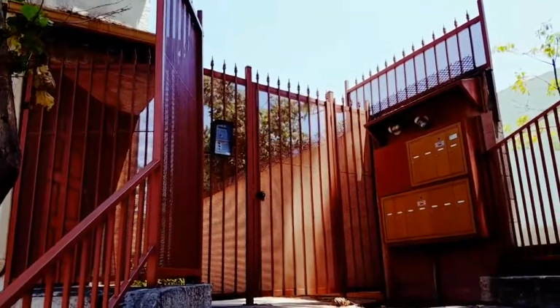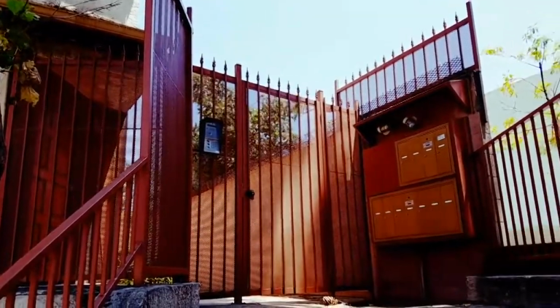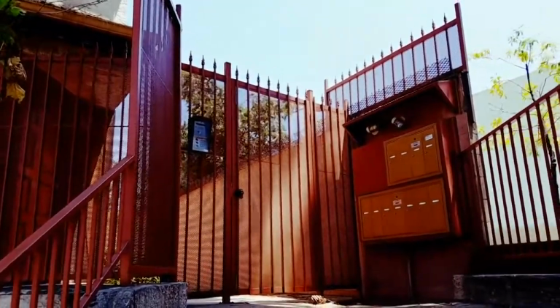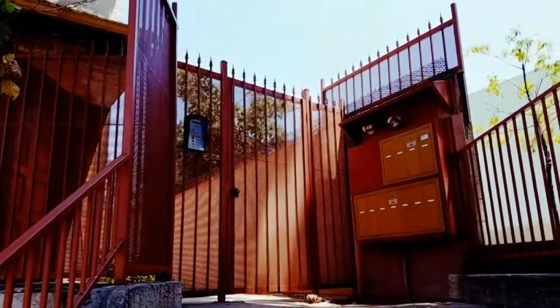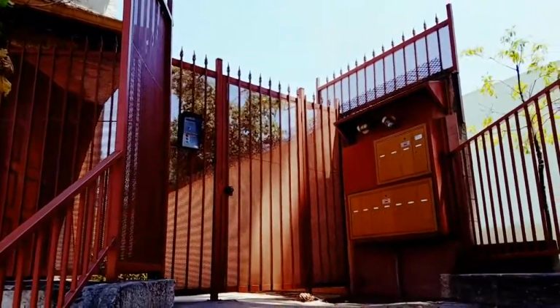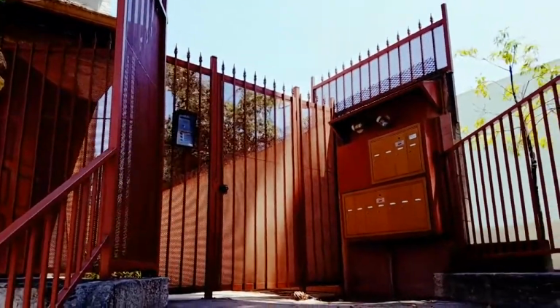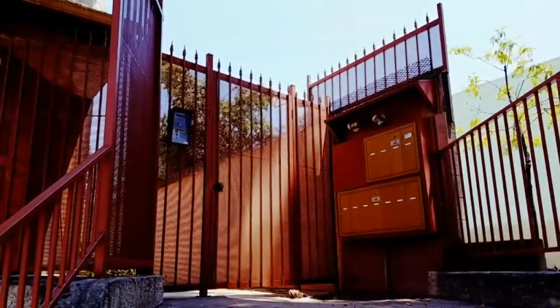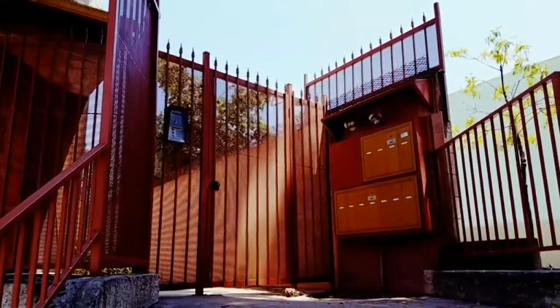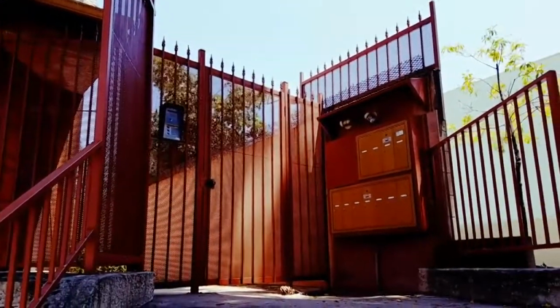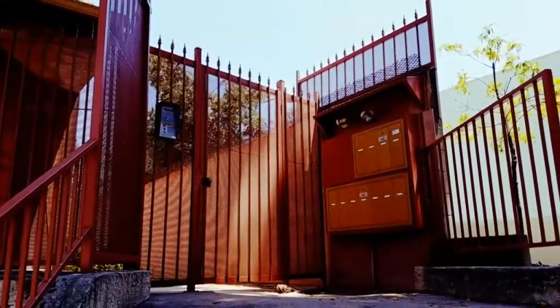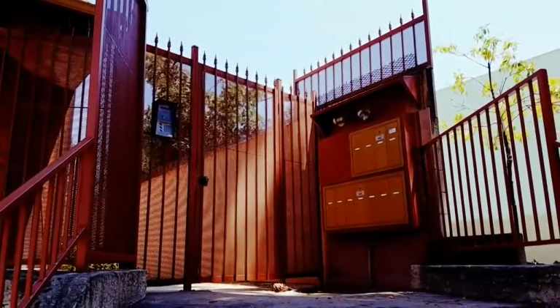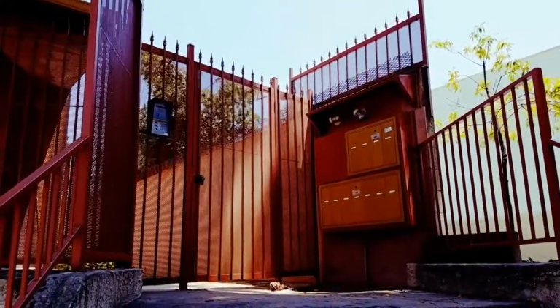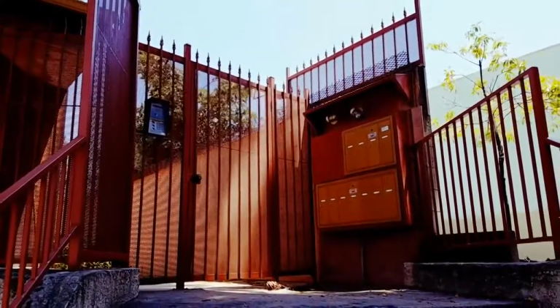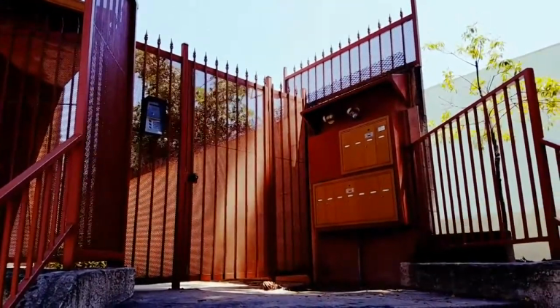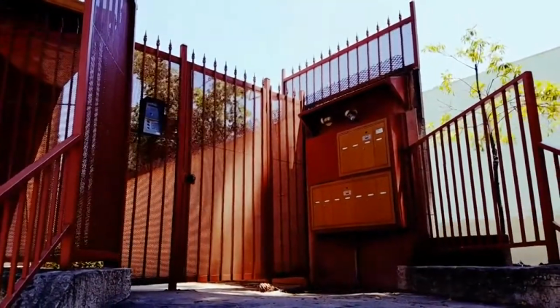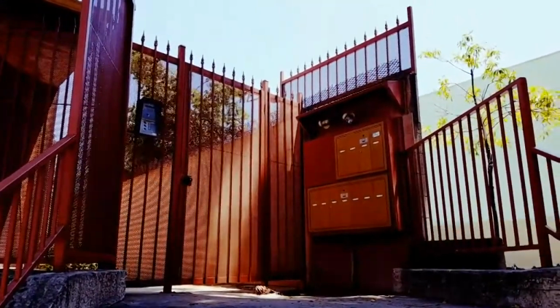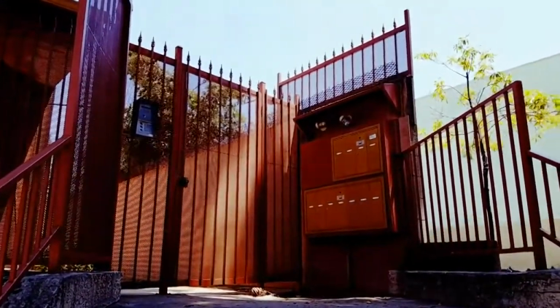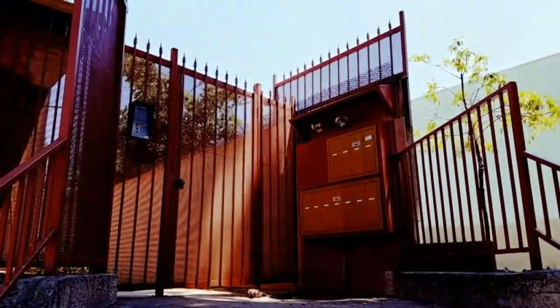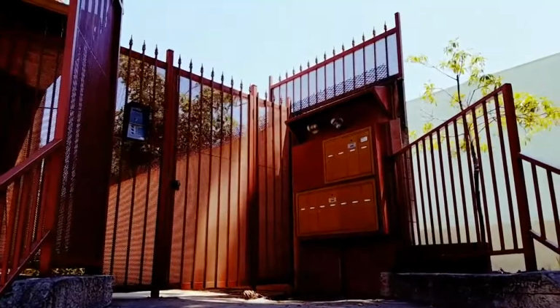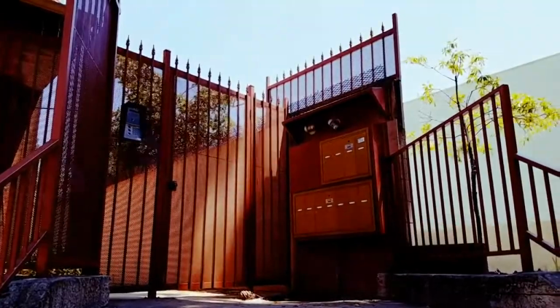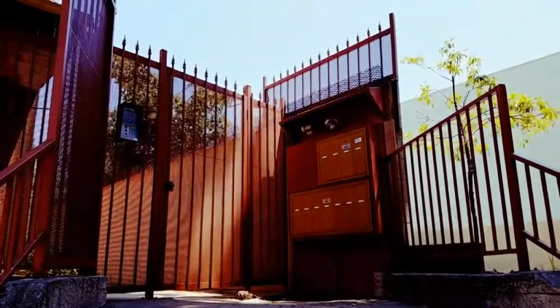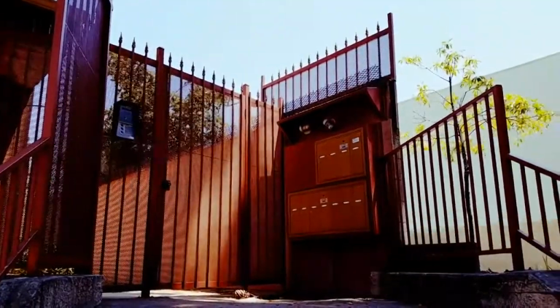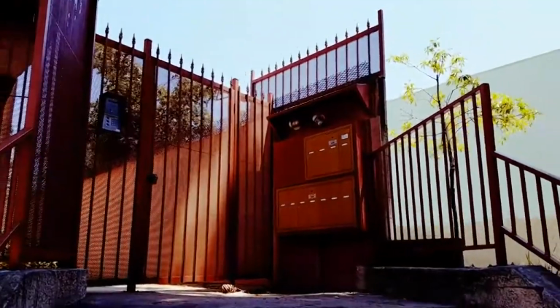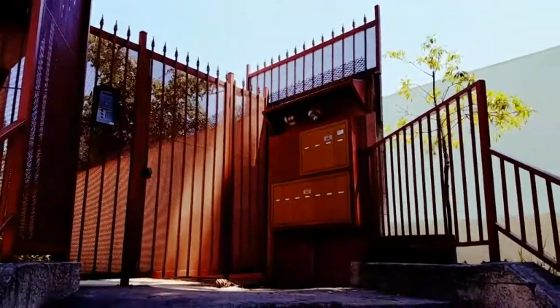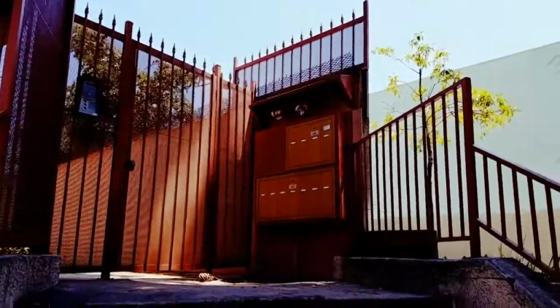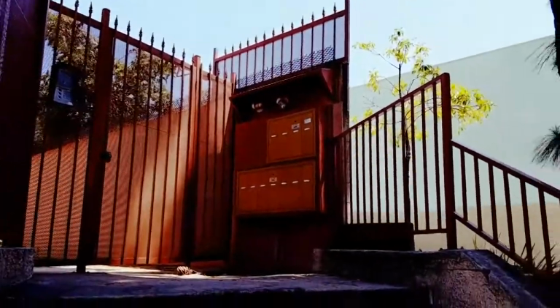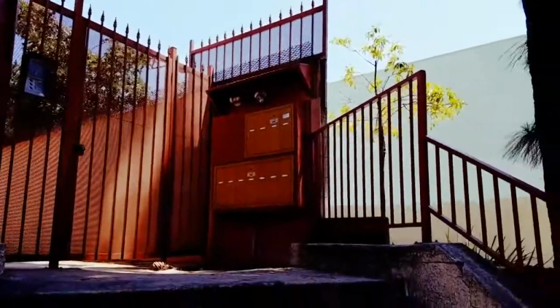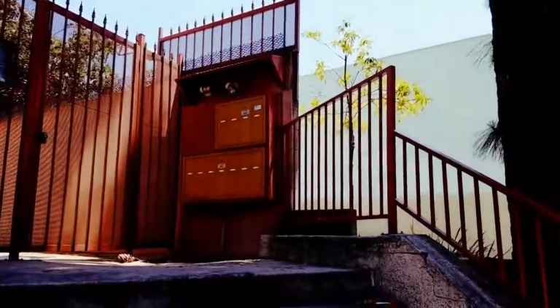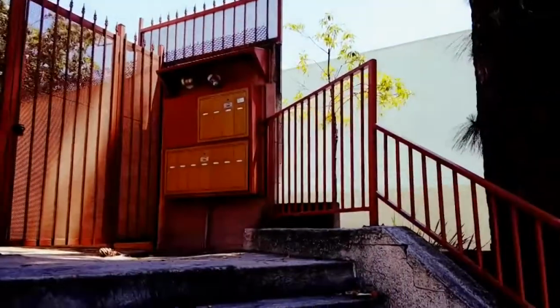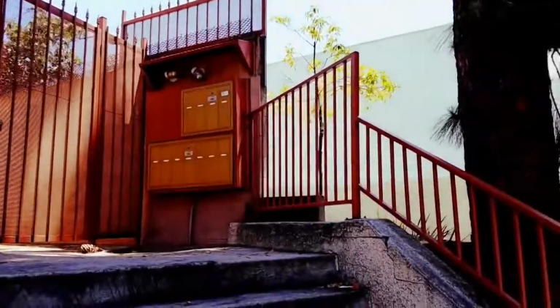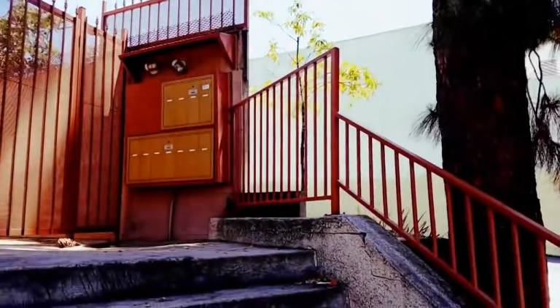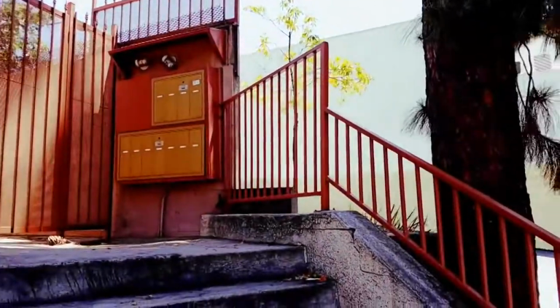We replaced the mailboxes that were broken and added the enclosure over there. We also put in the handrails right here.